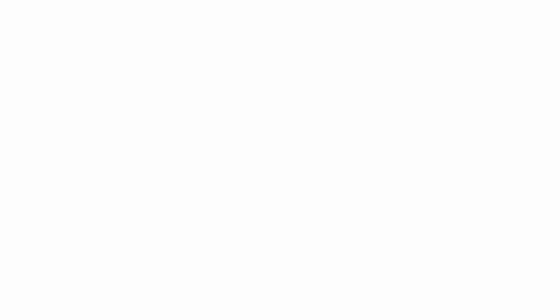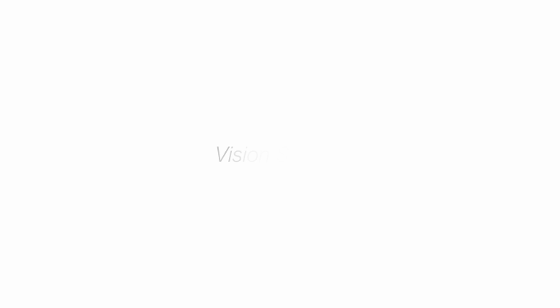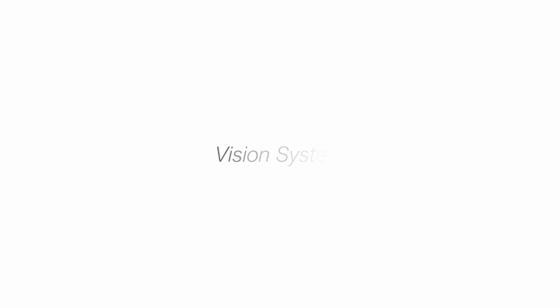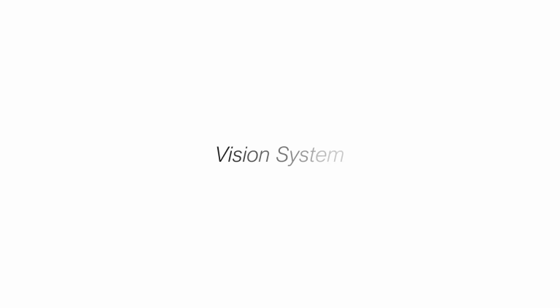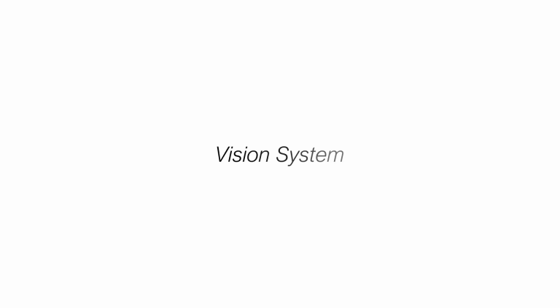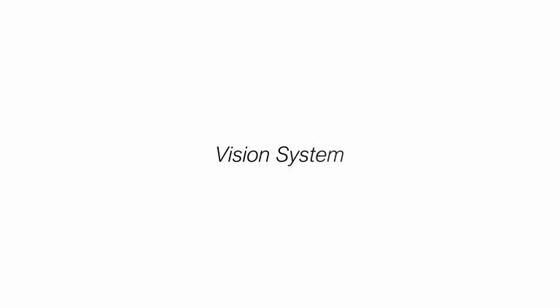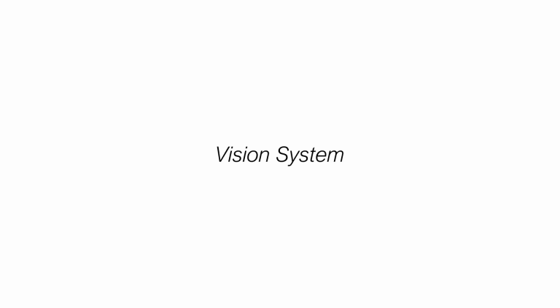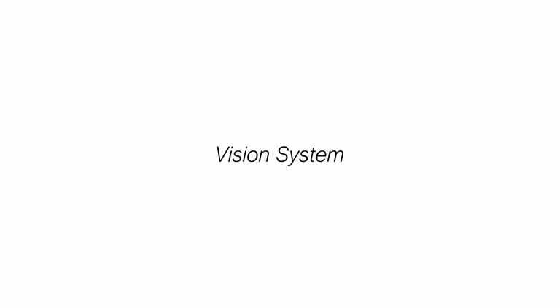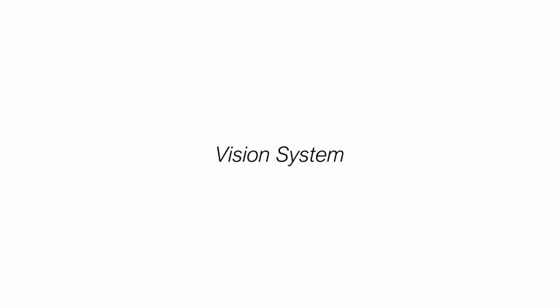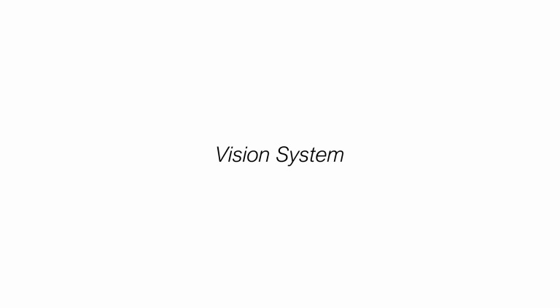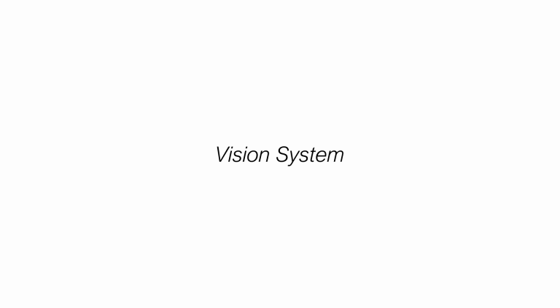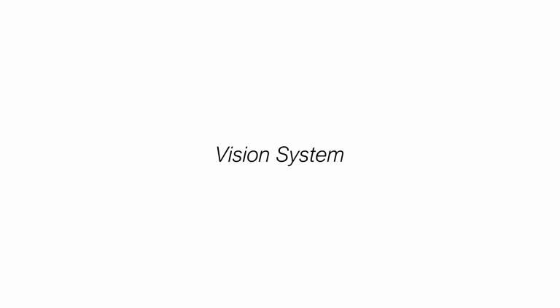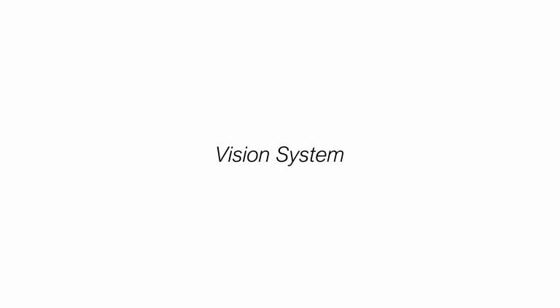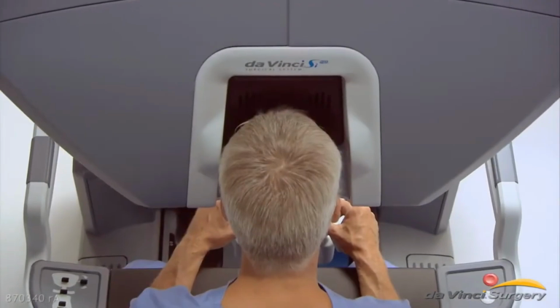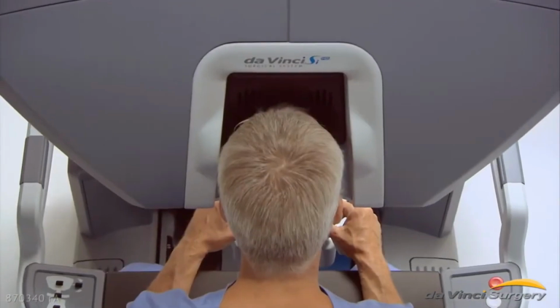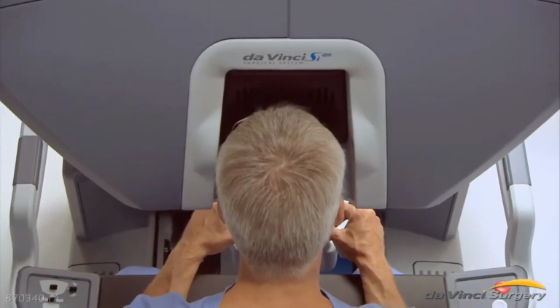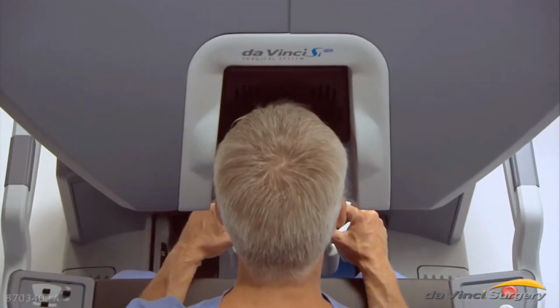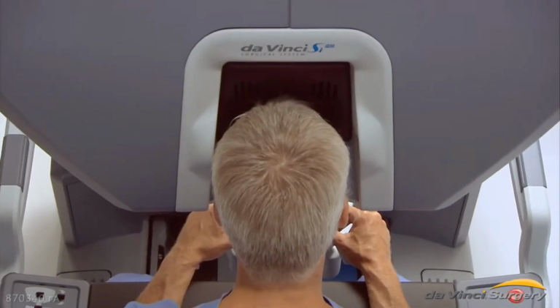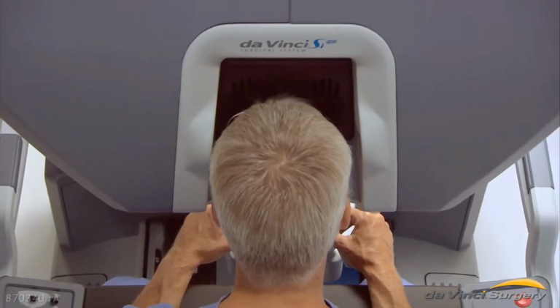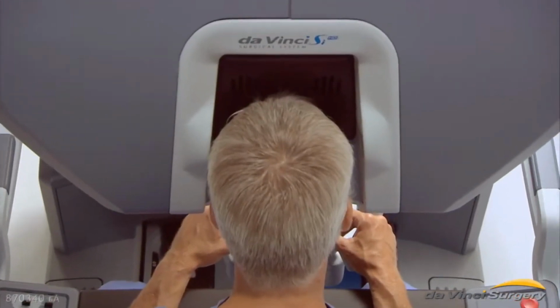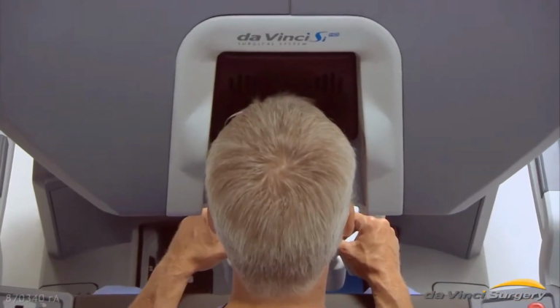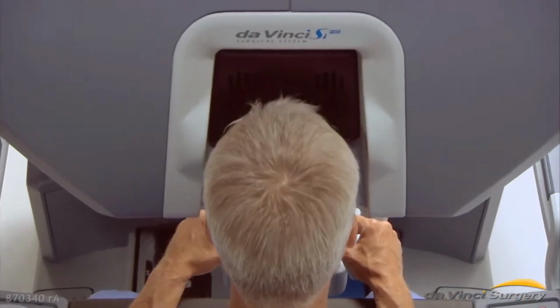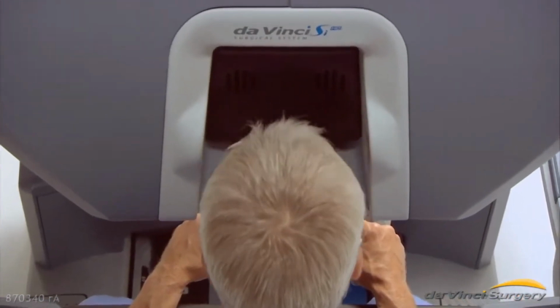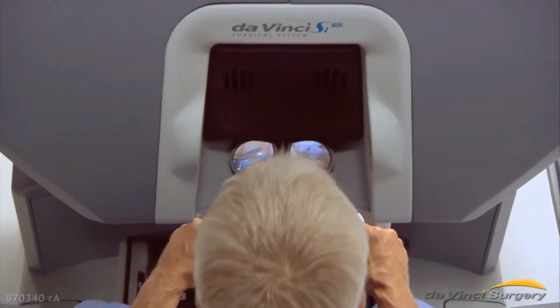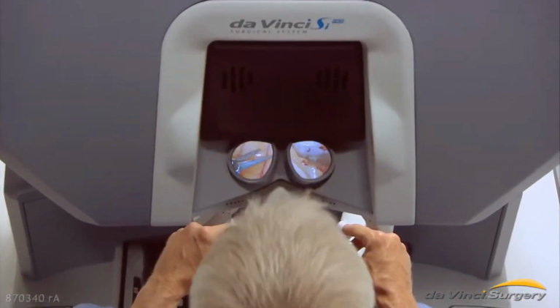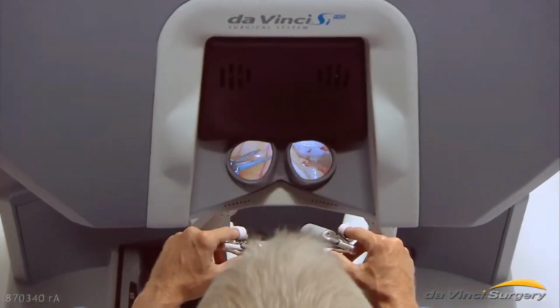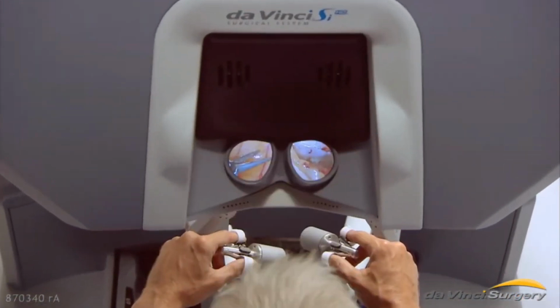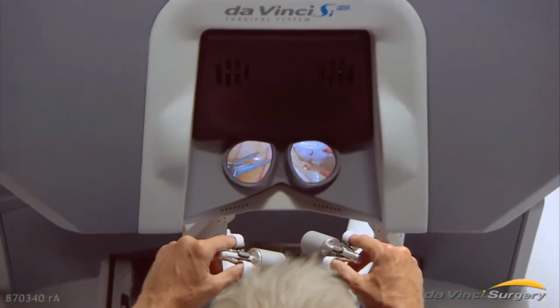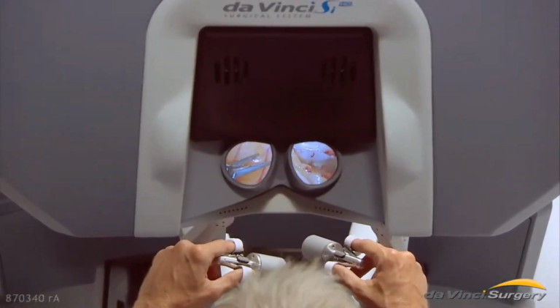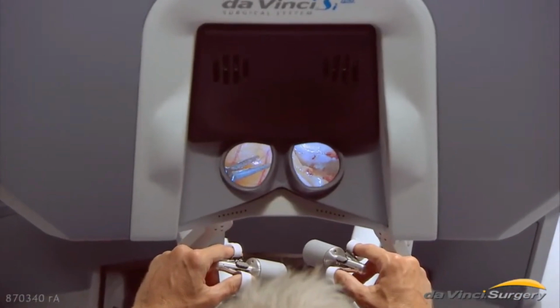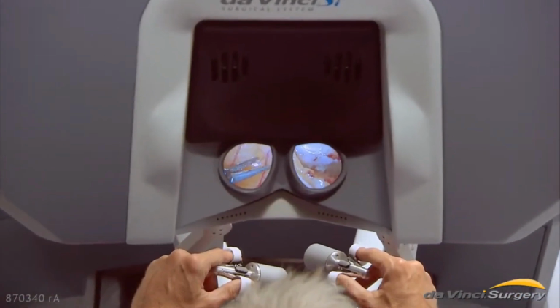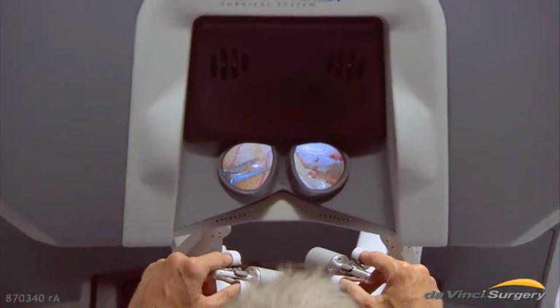The vision system features a high-definition camera that gives a magnified 3D view of the surgical field — better than what the human eye could normally see.